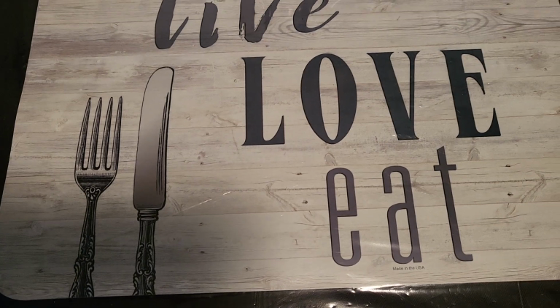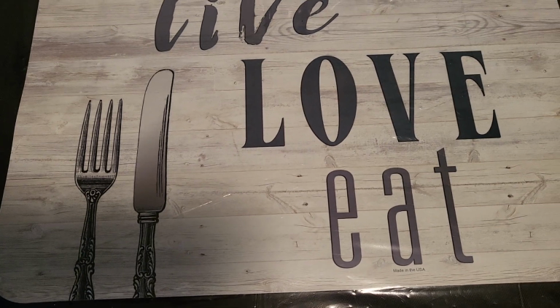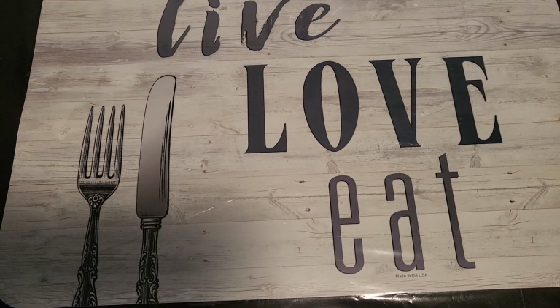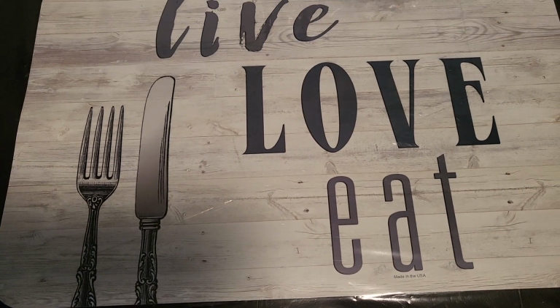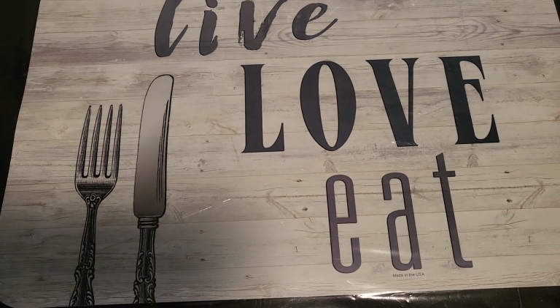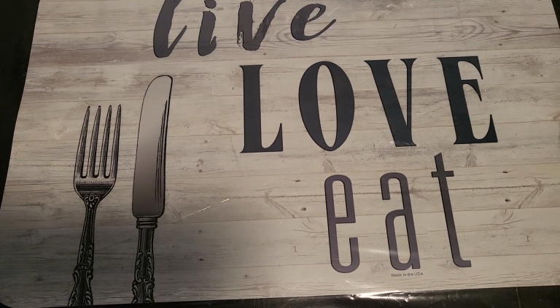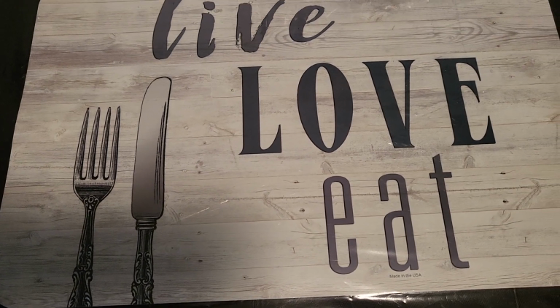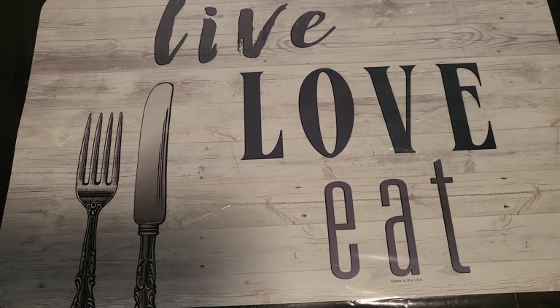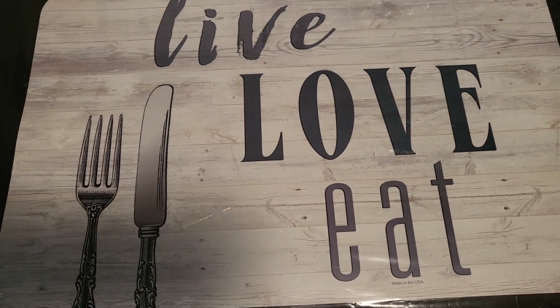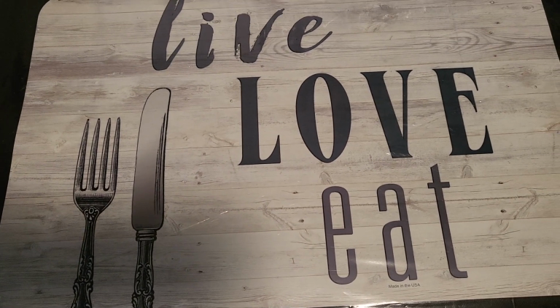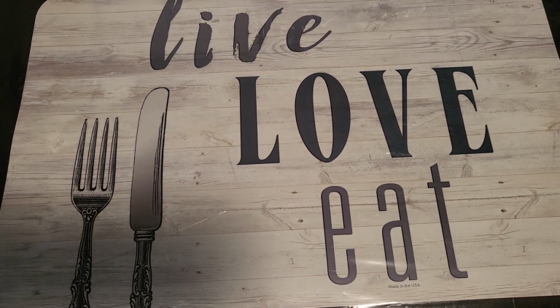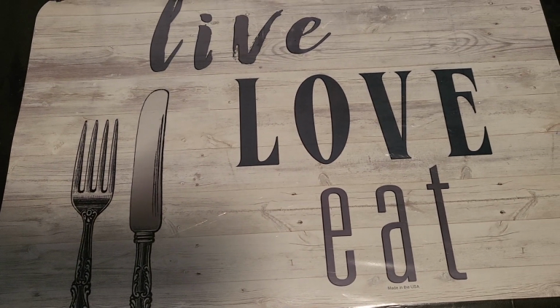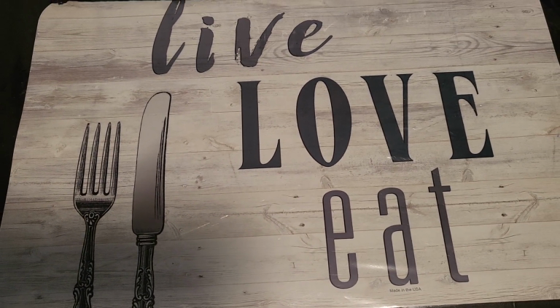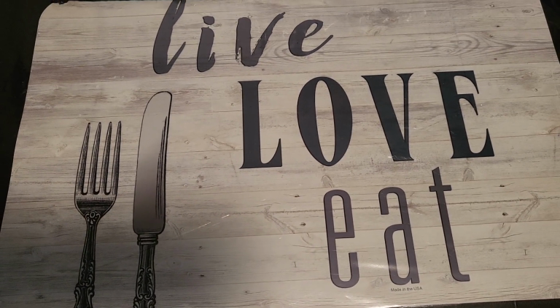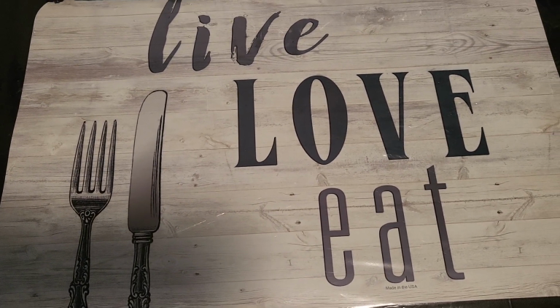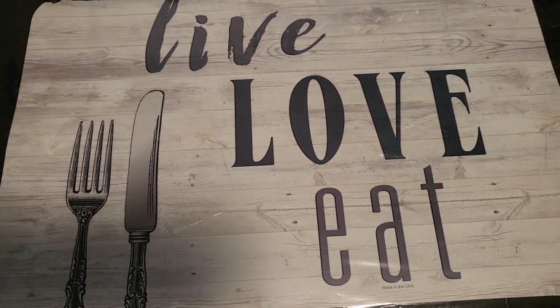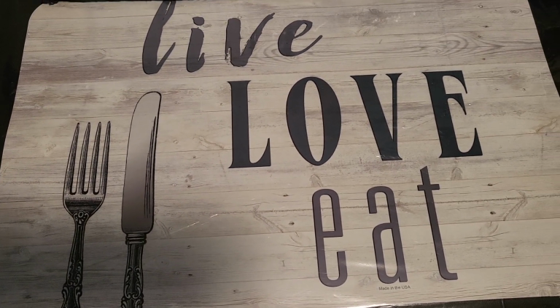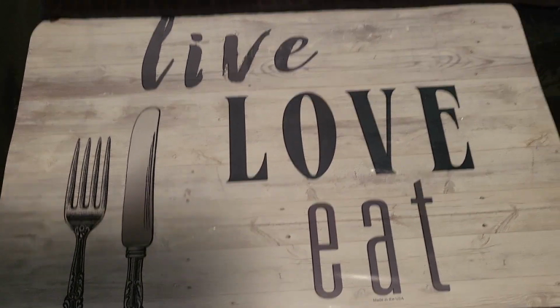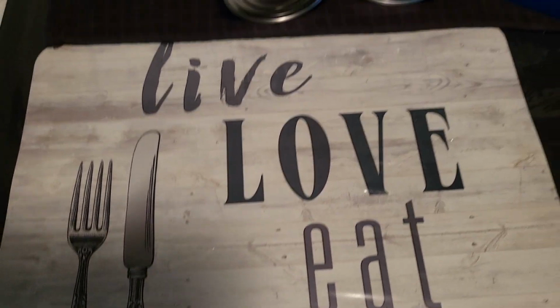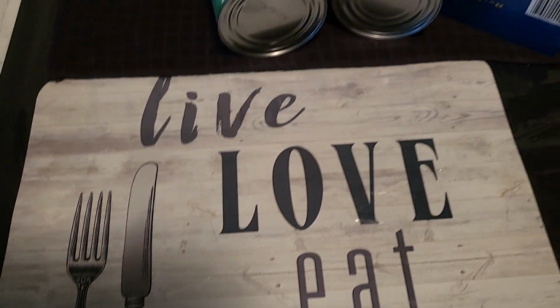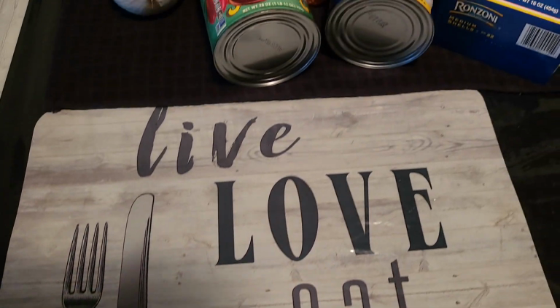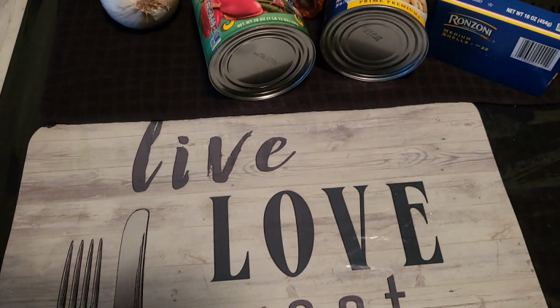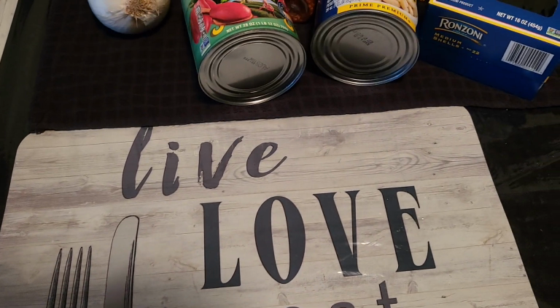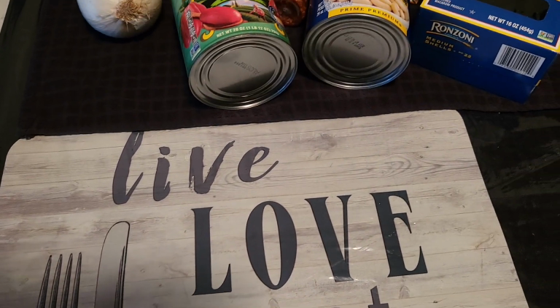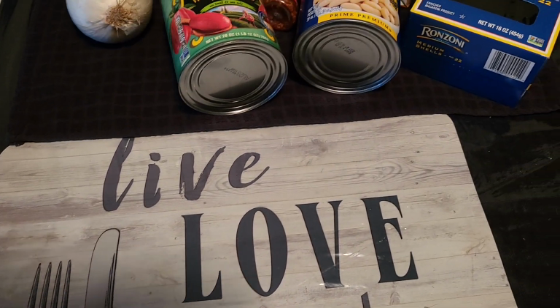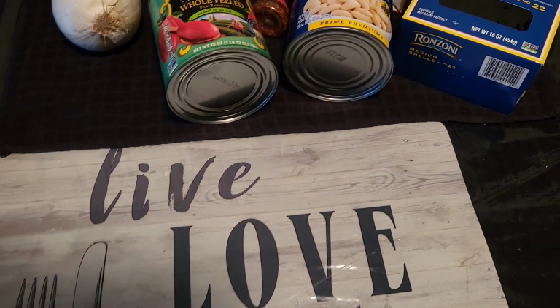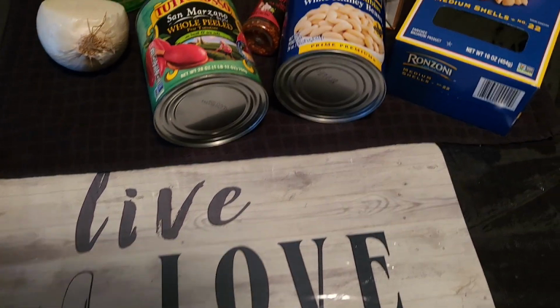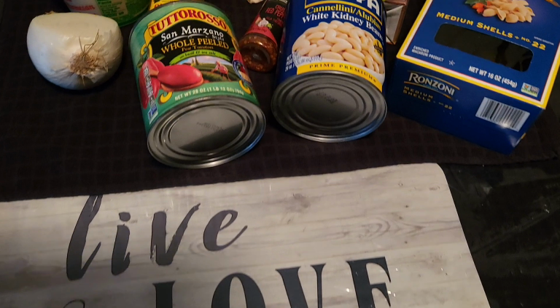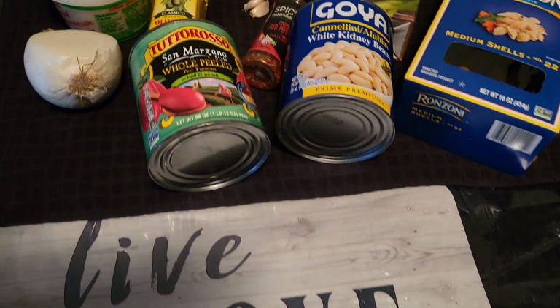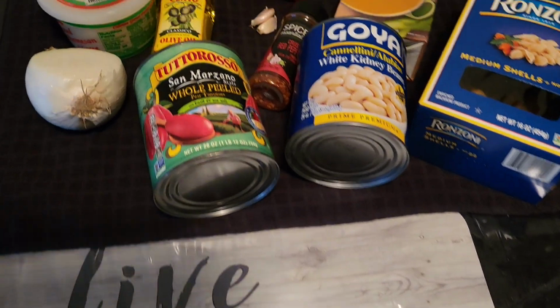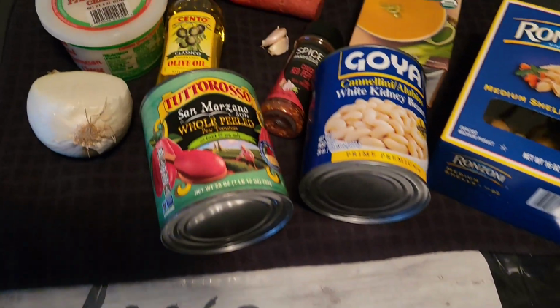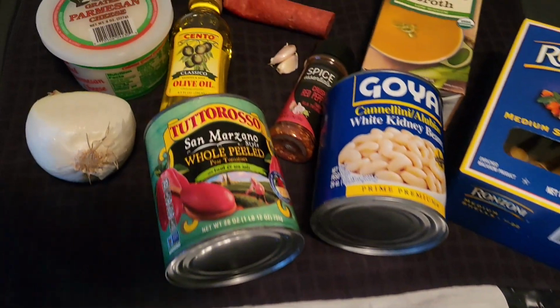A quick clip. Live, love, eat. We're going to make pasta fazool, Tommy Stig style.